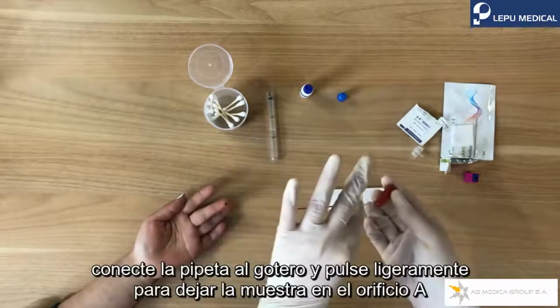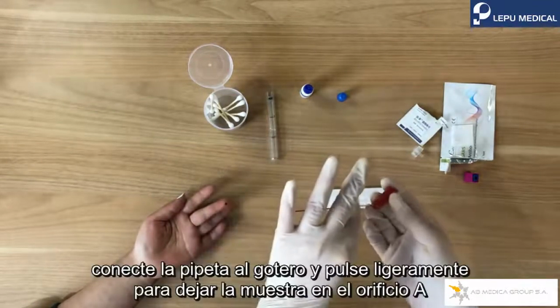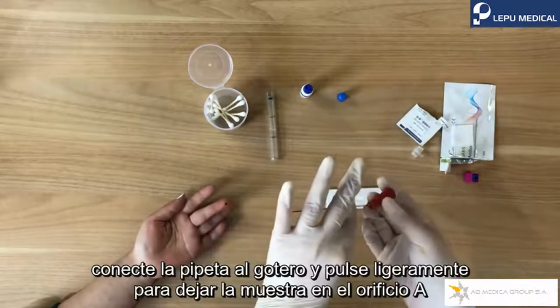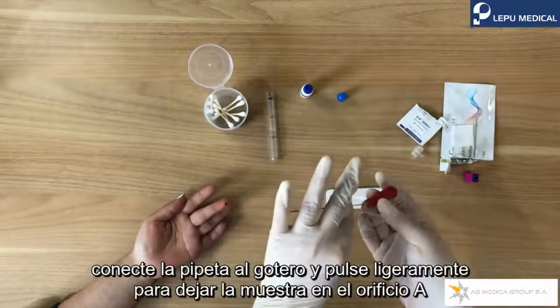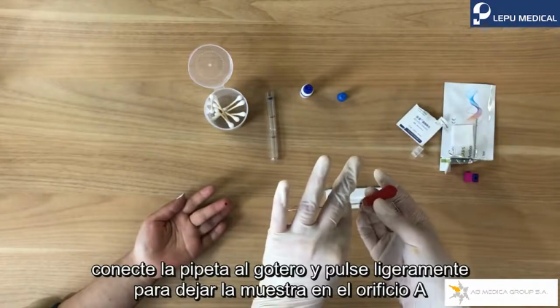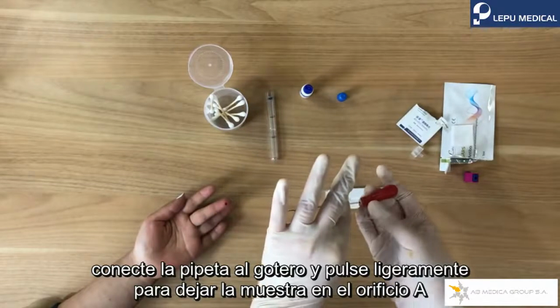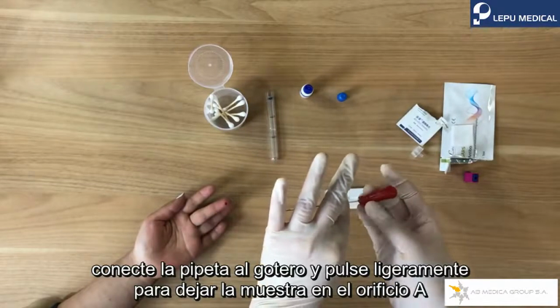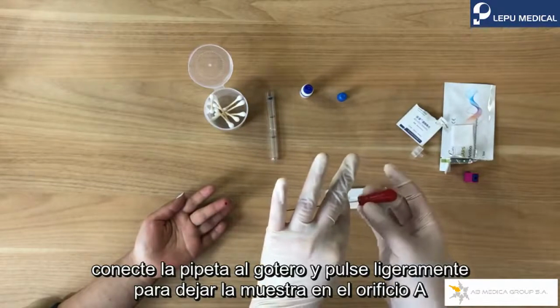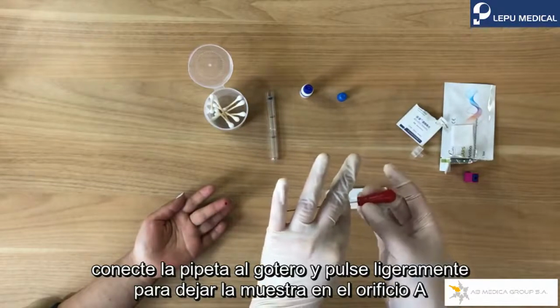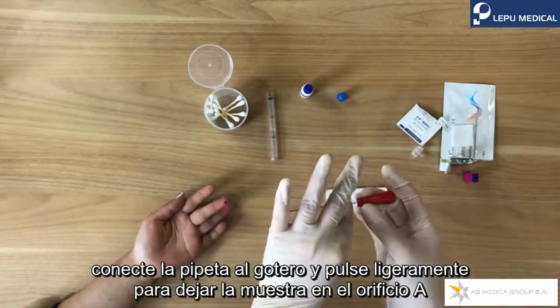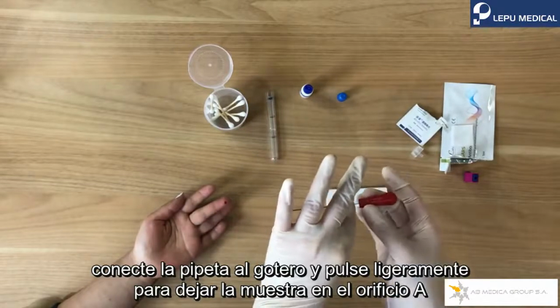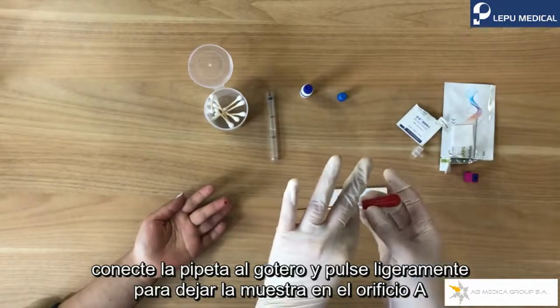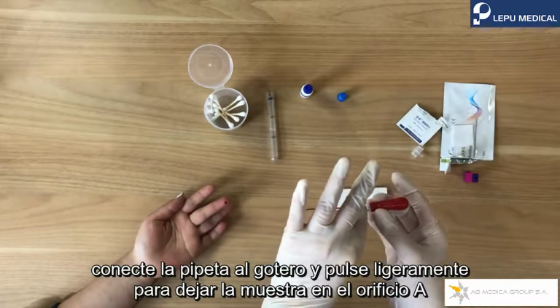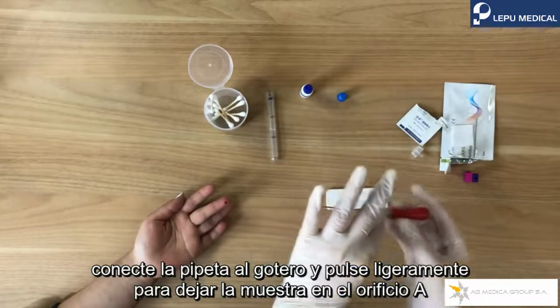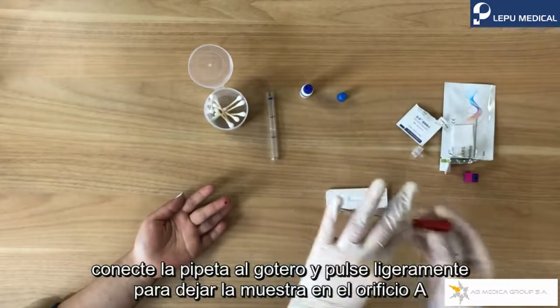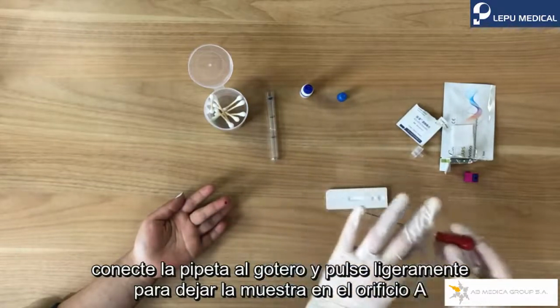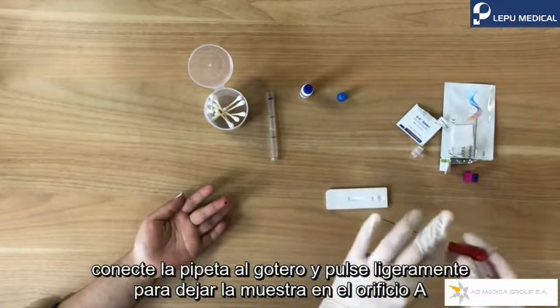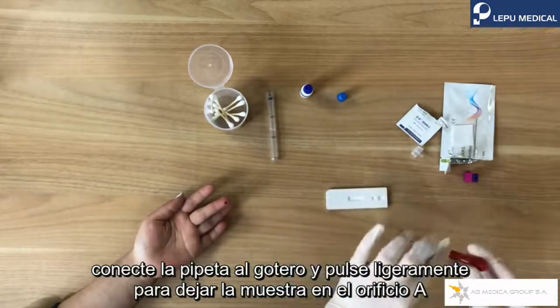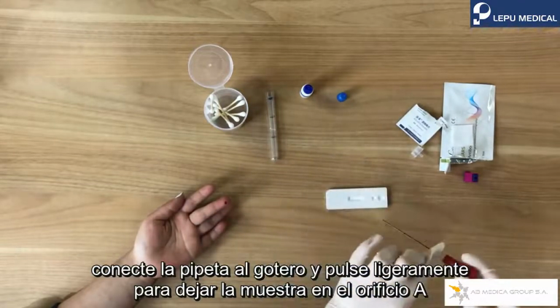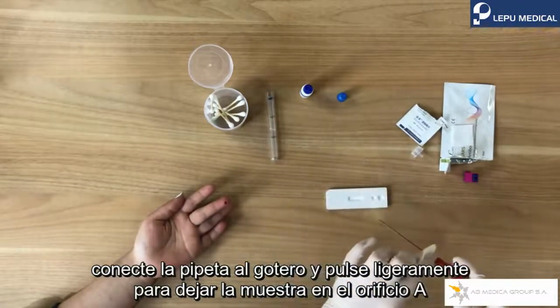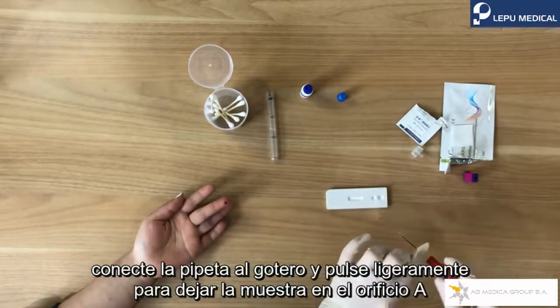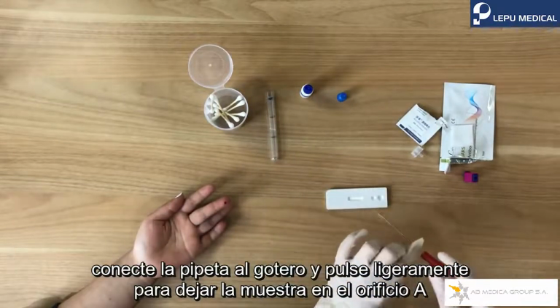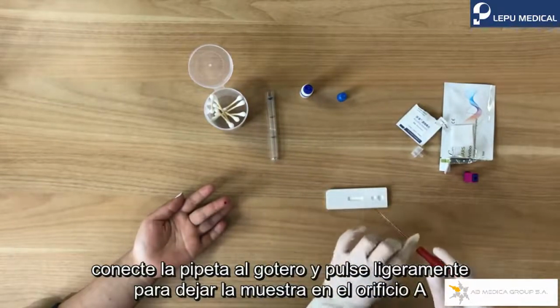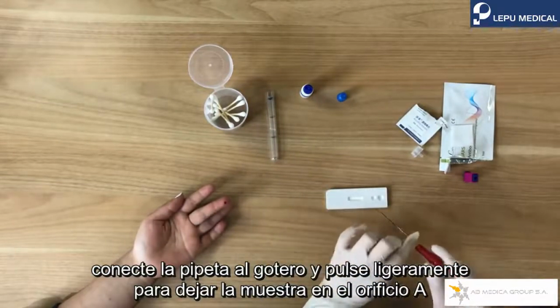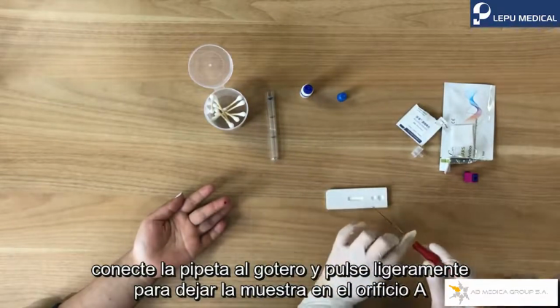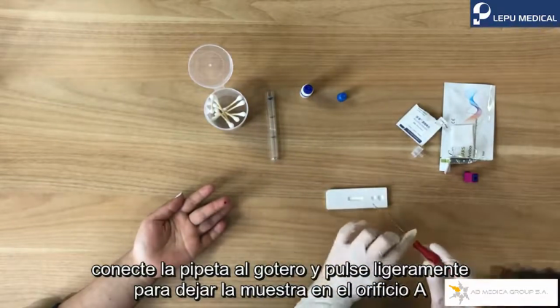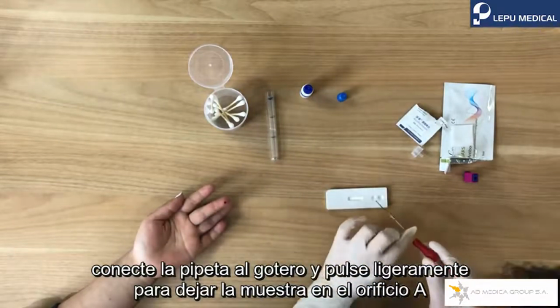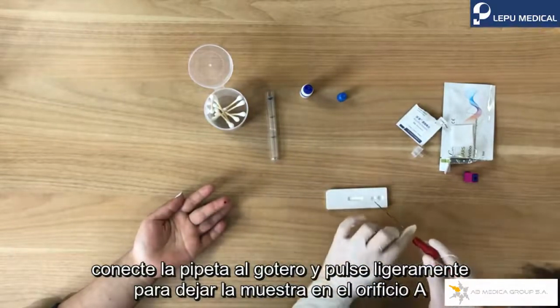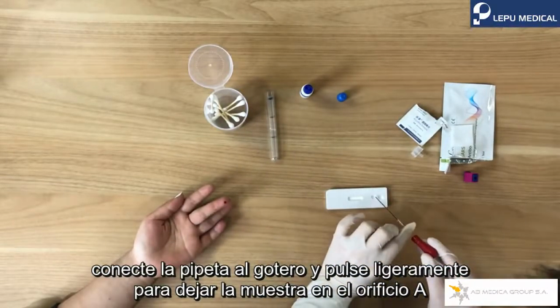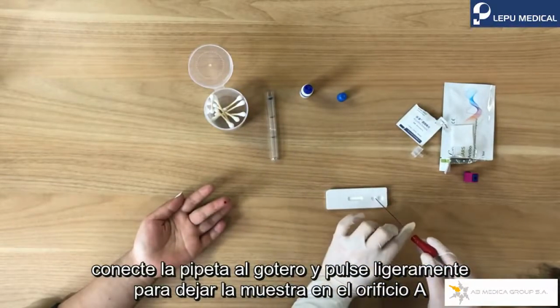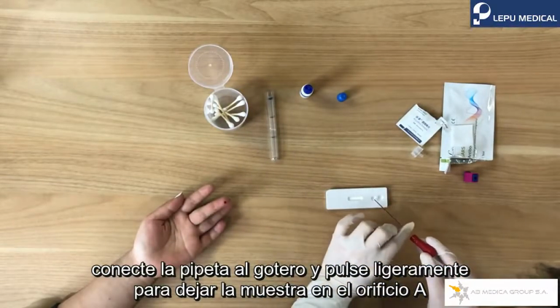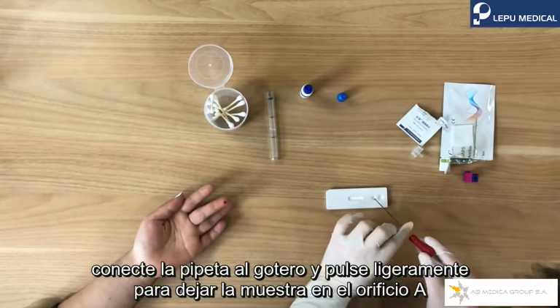Connect the pipette with the dropper head, and squeeze slightly into sample well A.